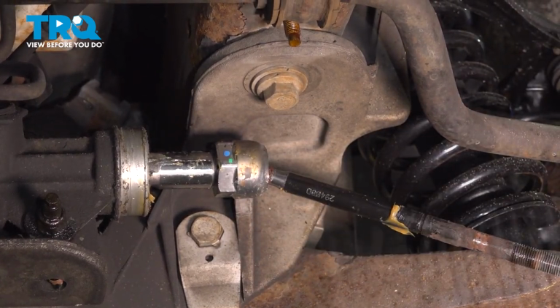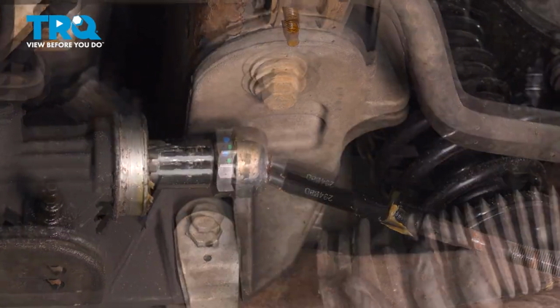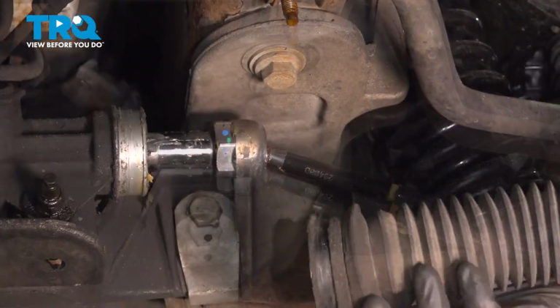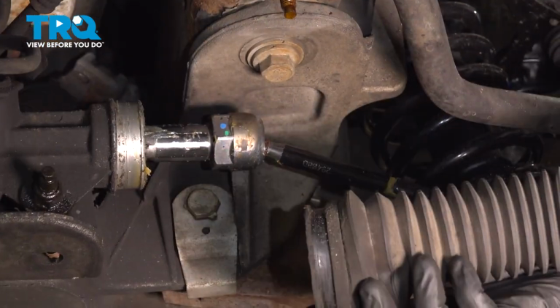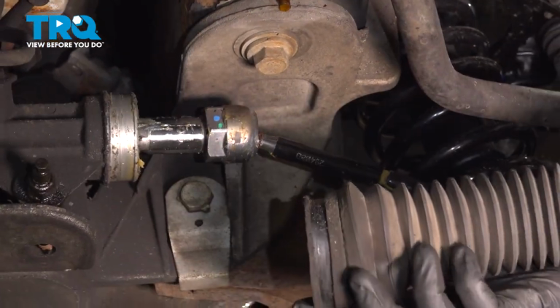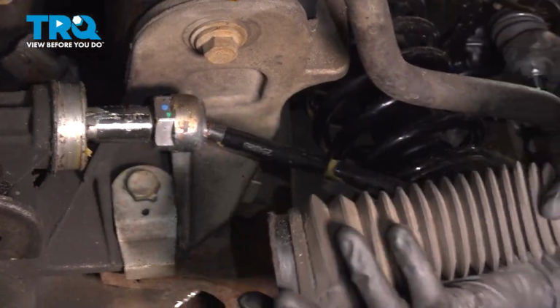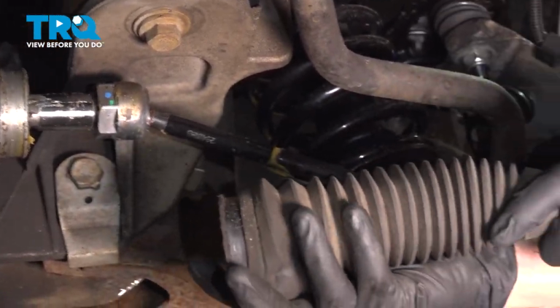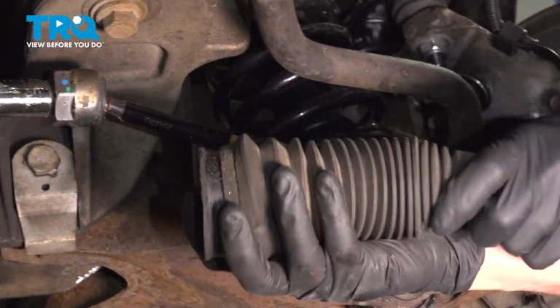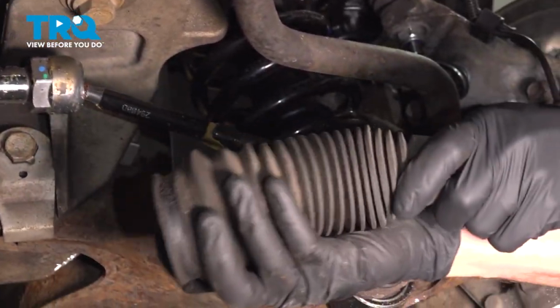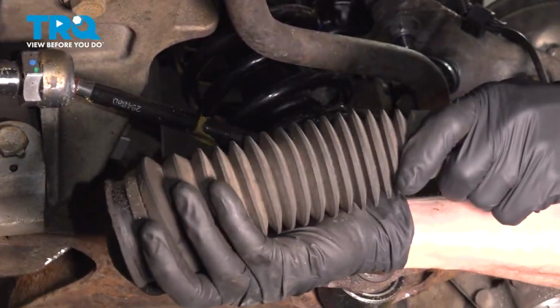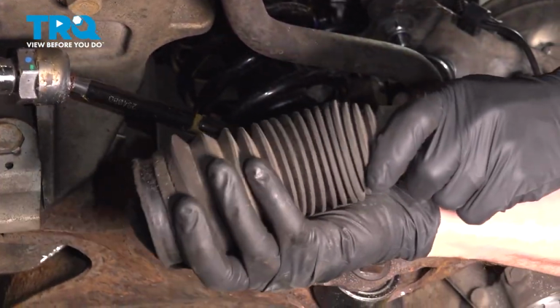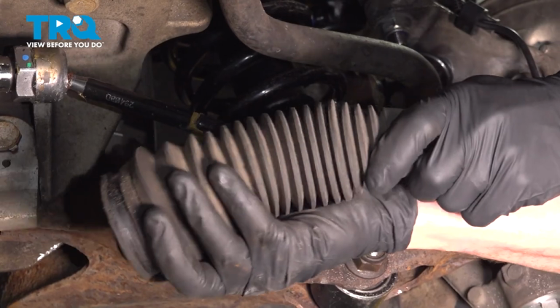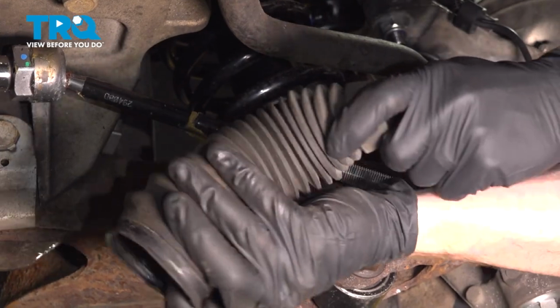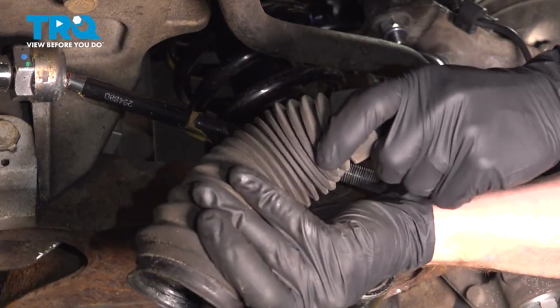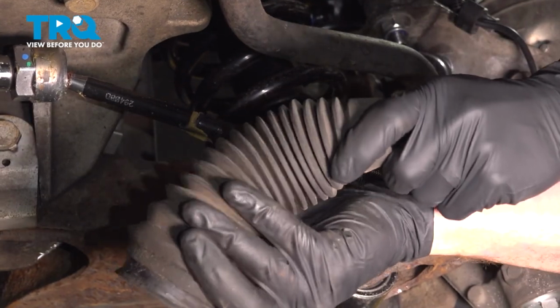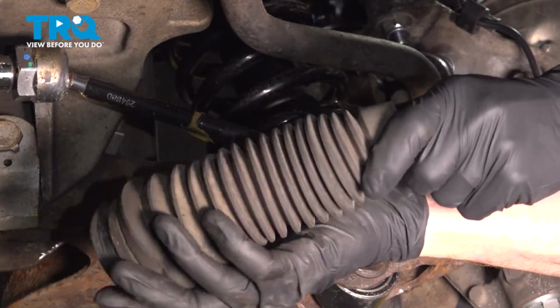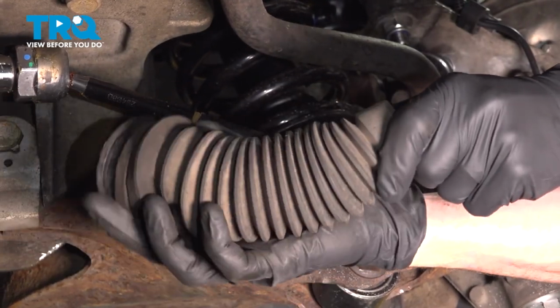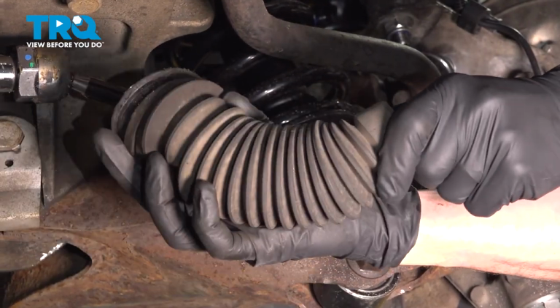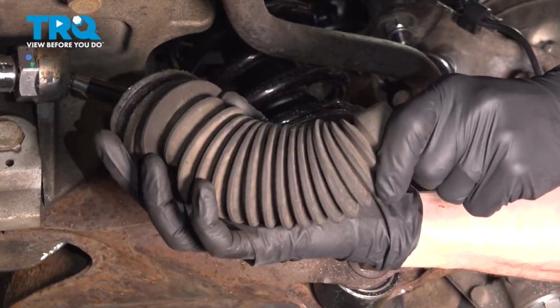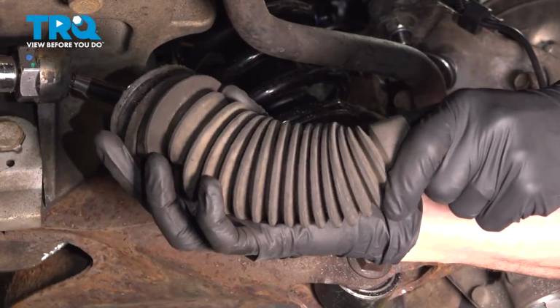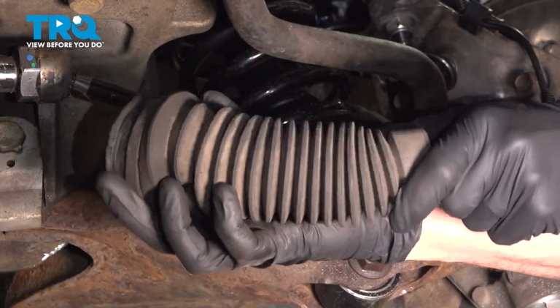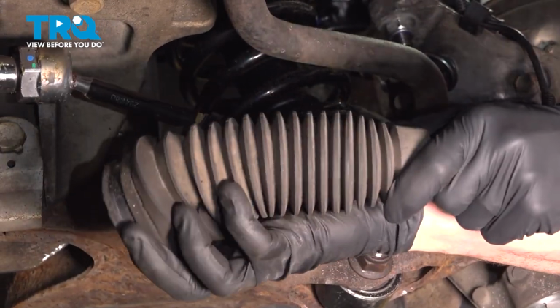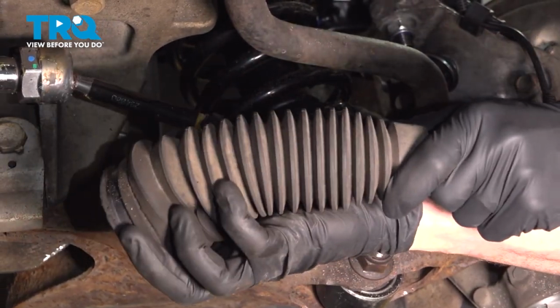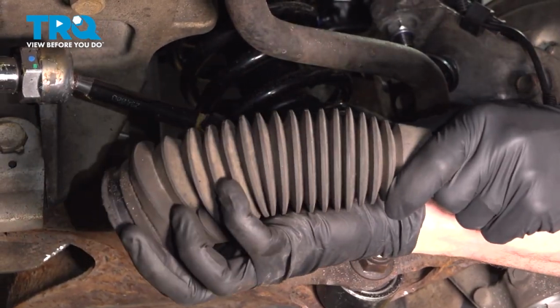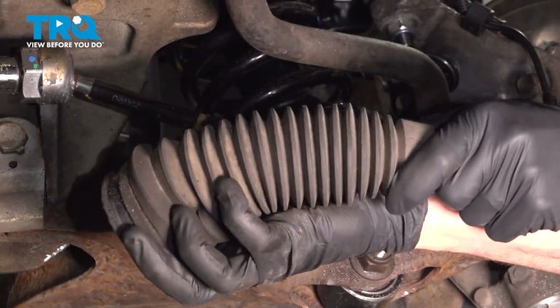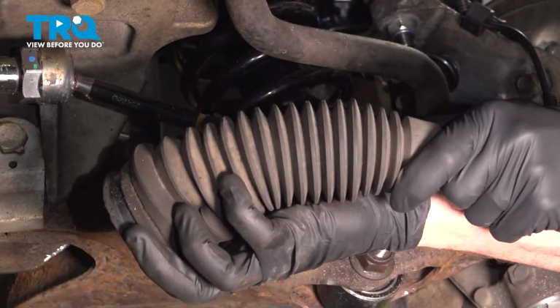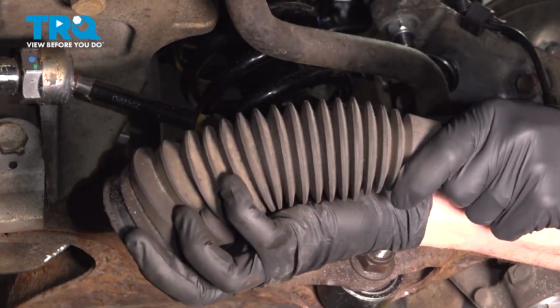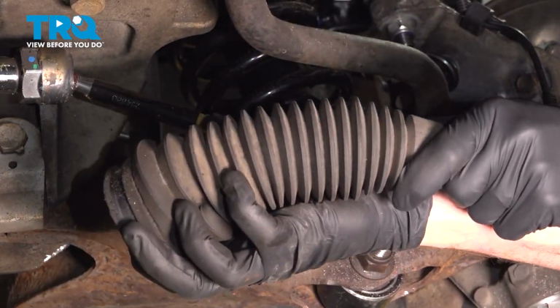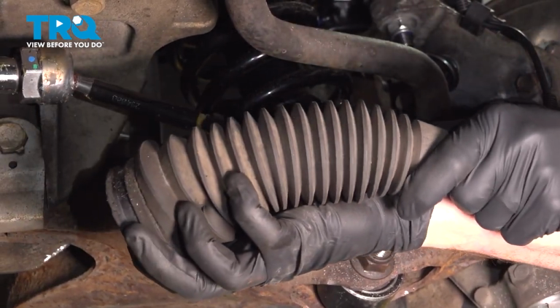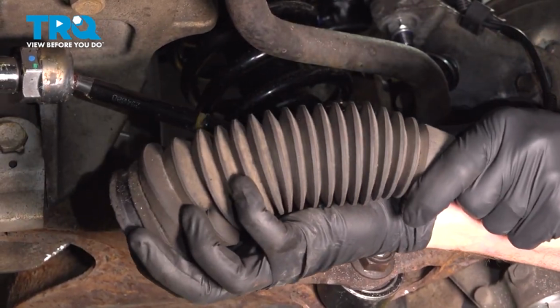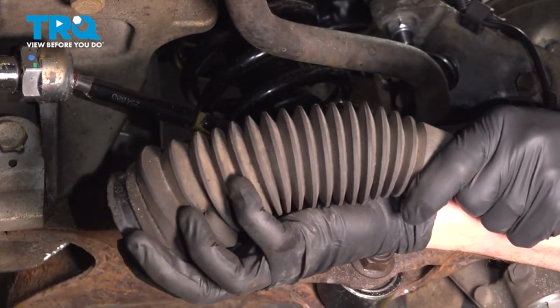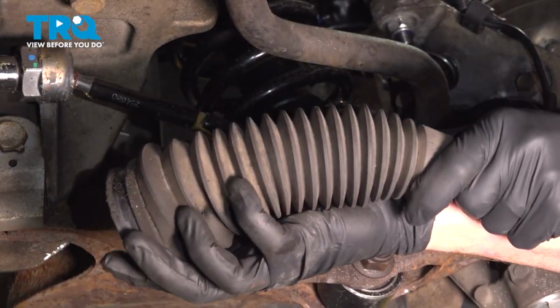Give that a quick inspection. Make sure it's still soft and pliable and it's not torn, worn, or damaged in any way.